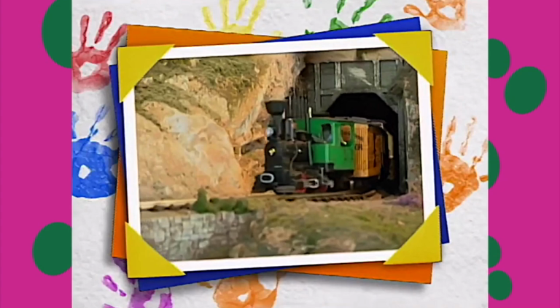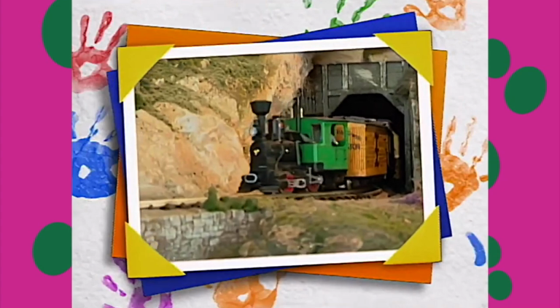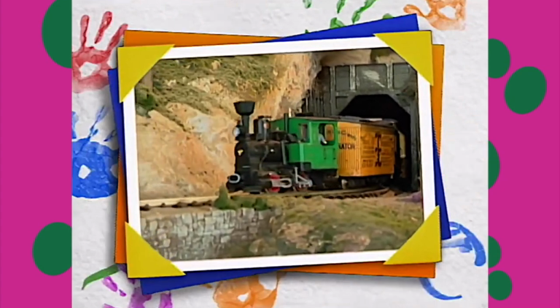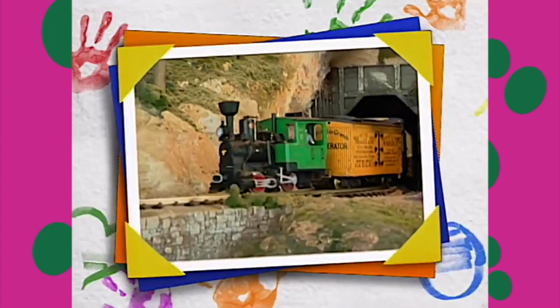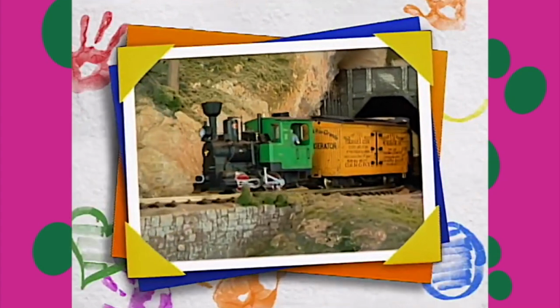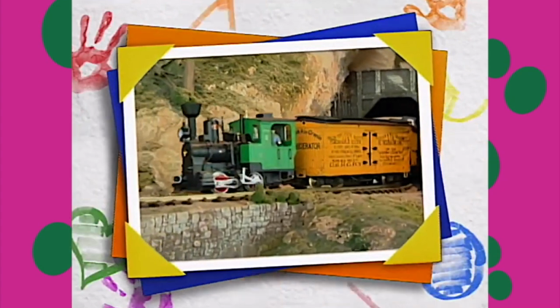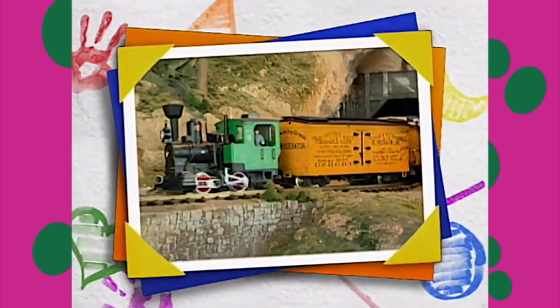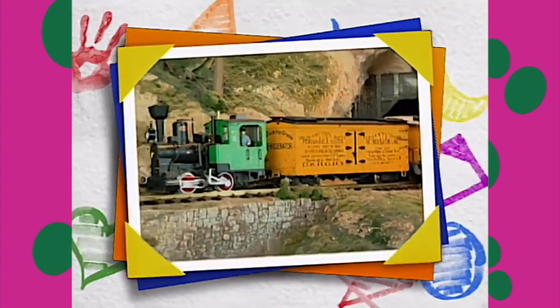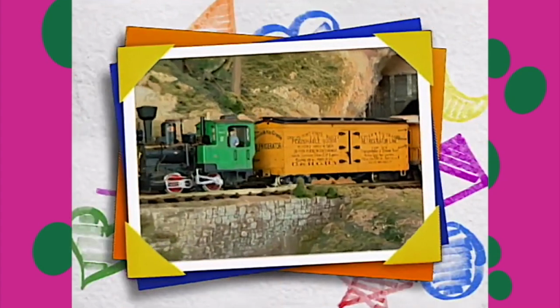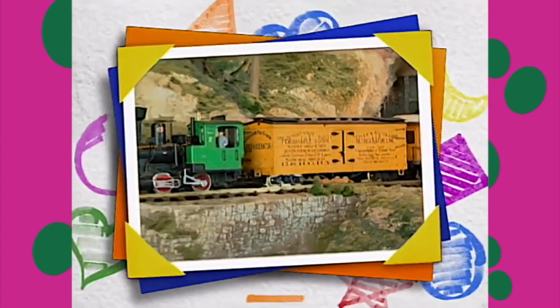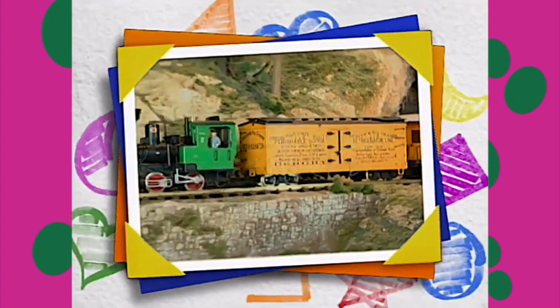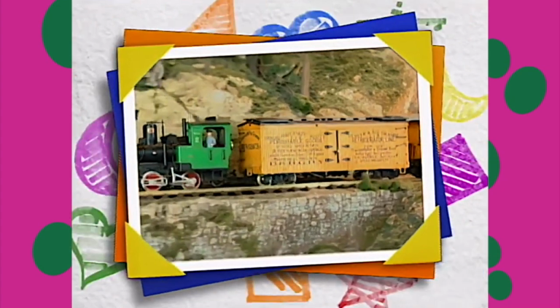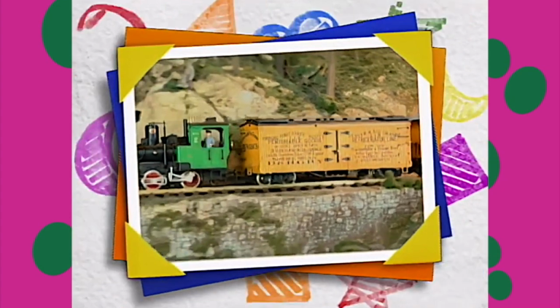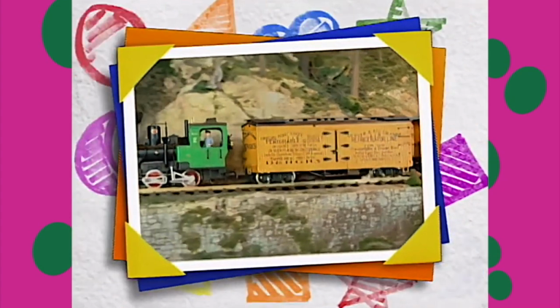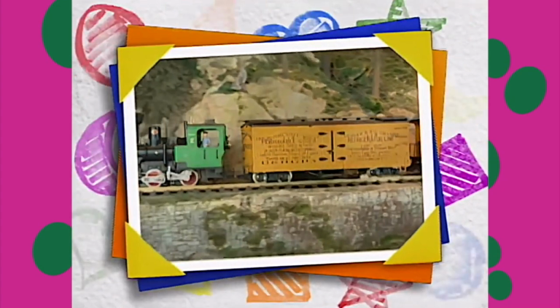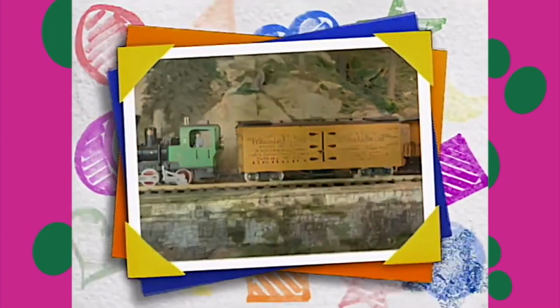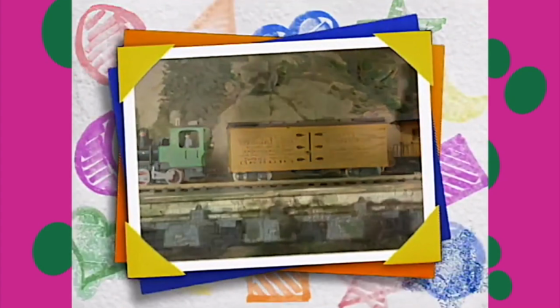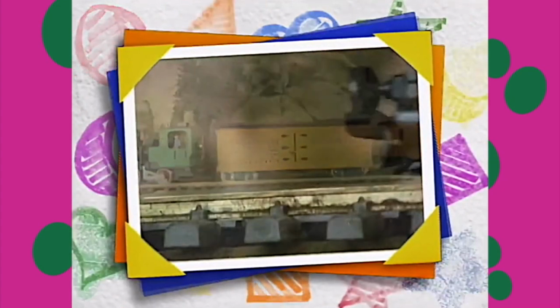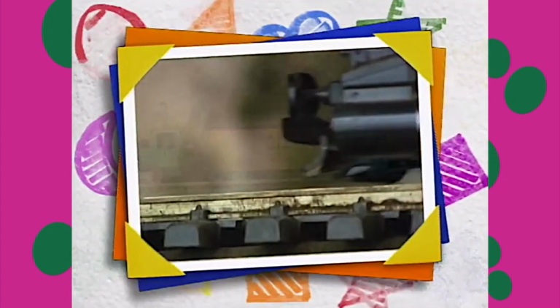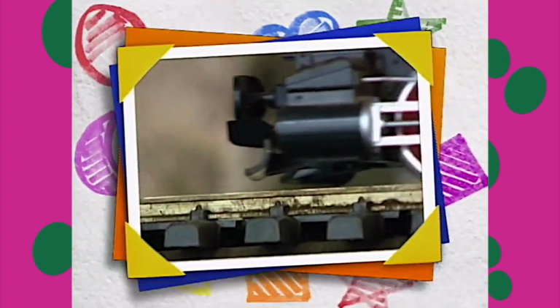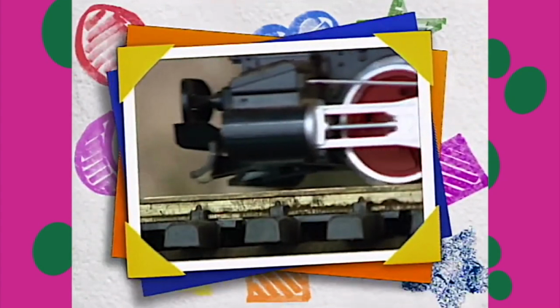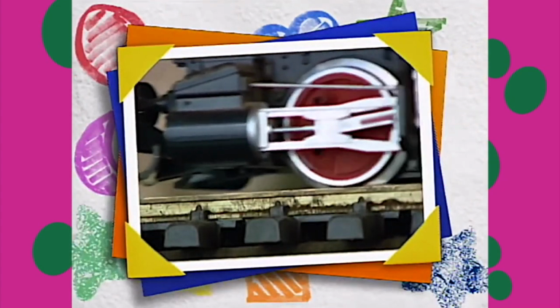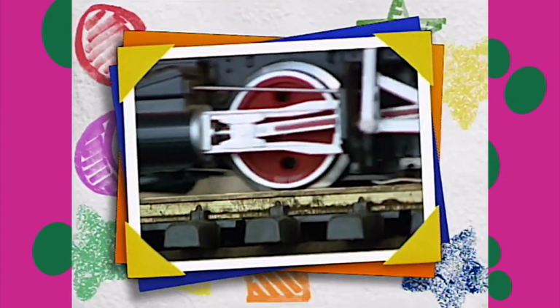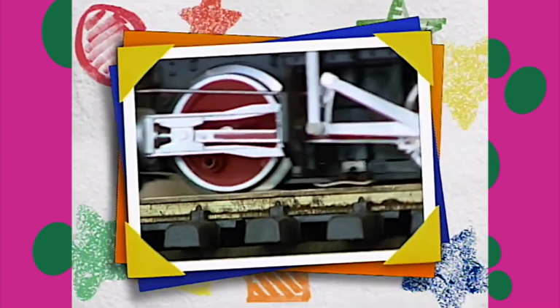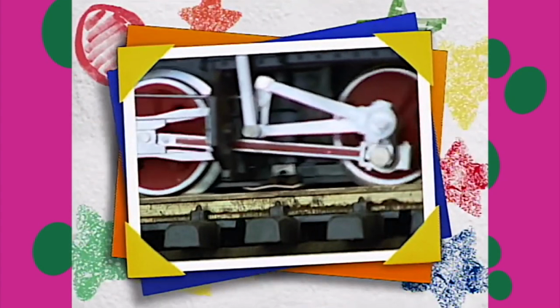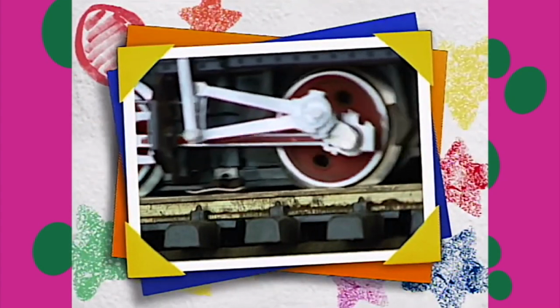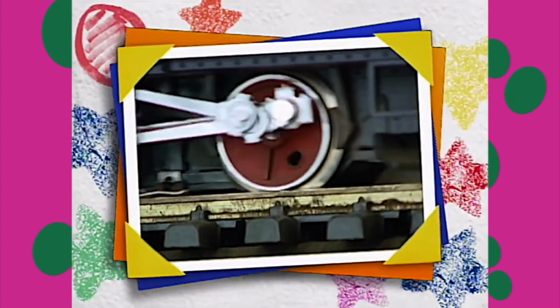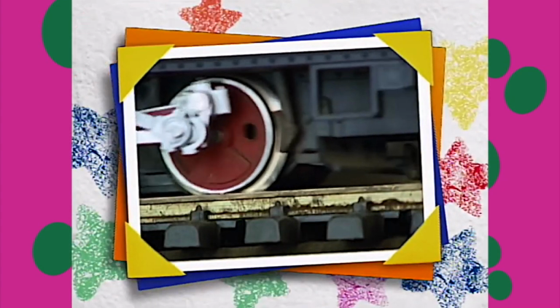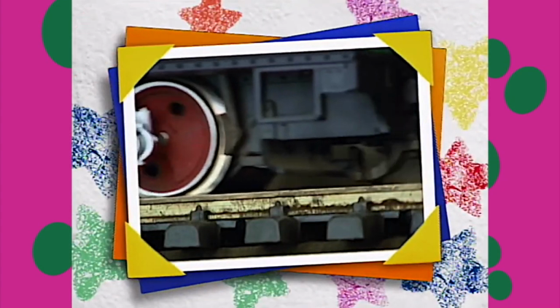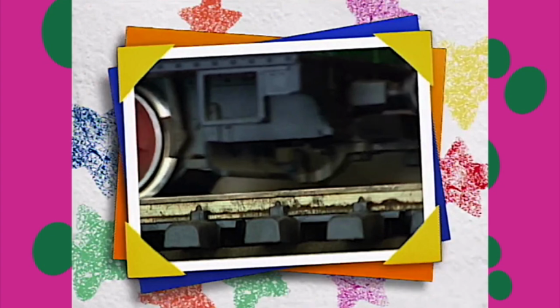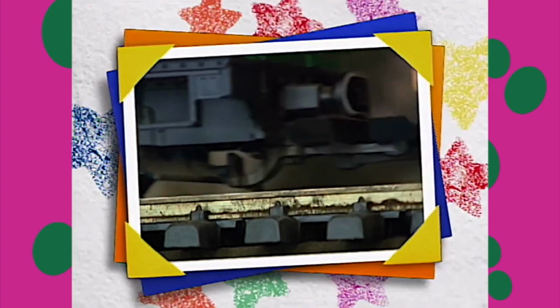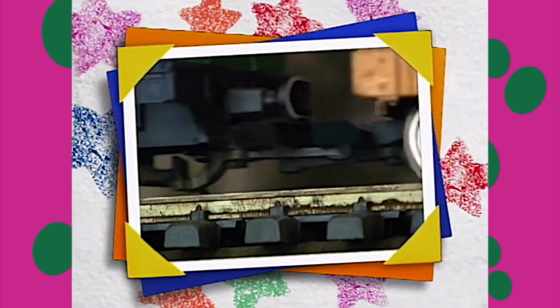Look at that toy train! Just like a real train, it has to stay on the tracks.